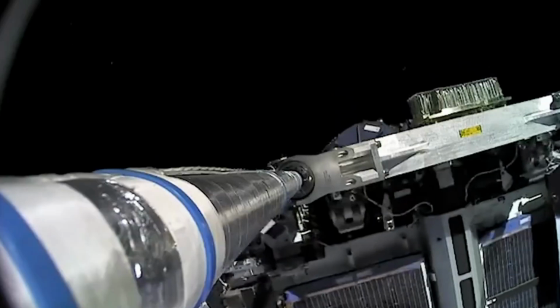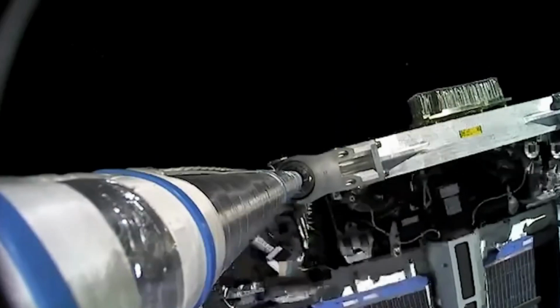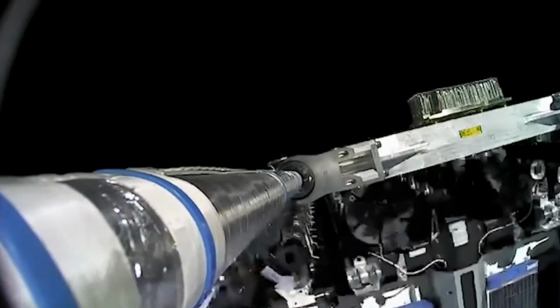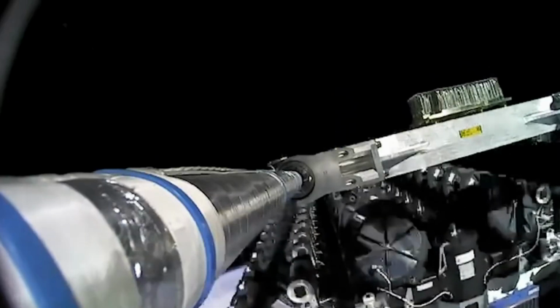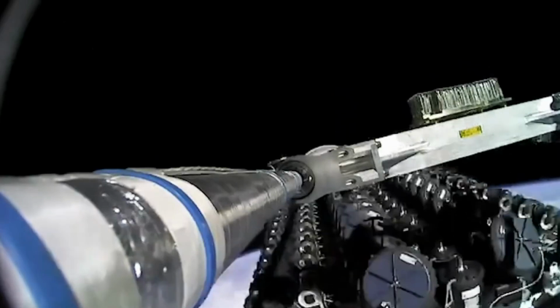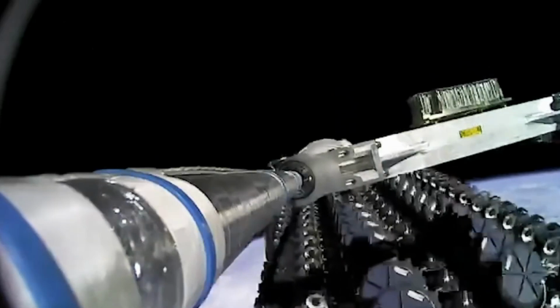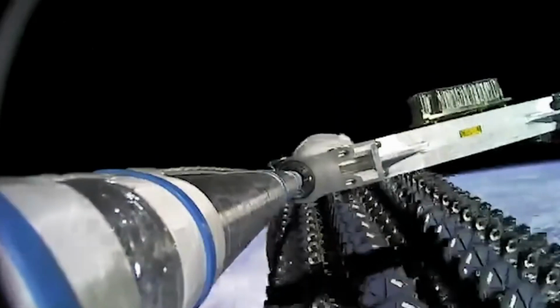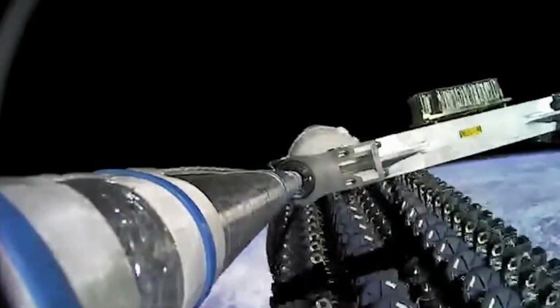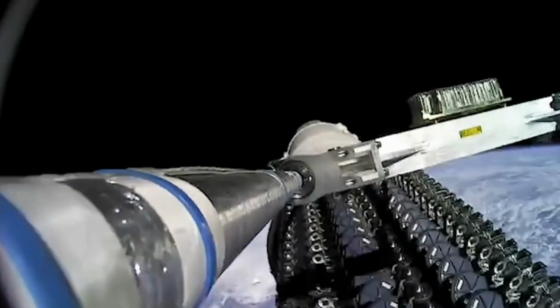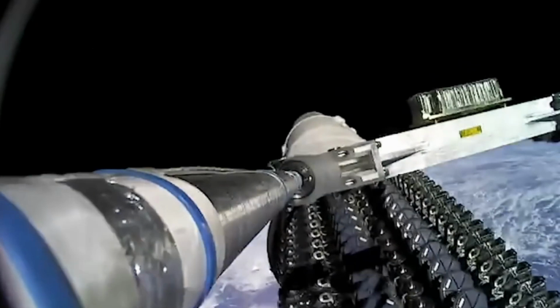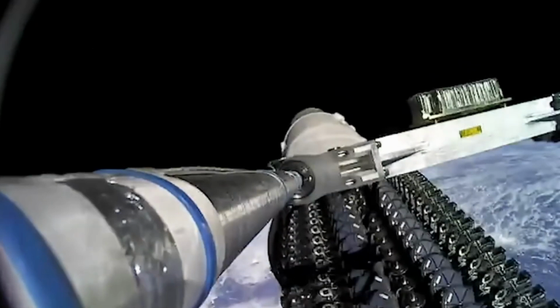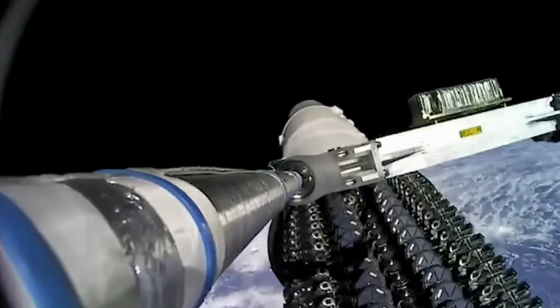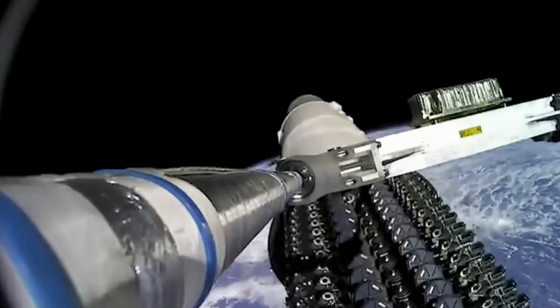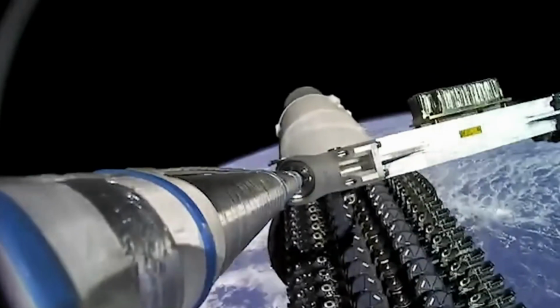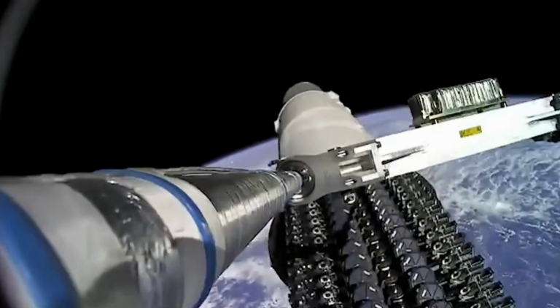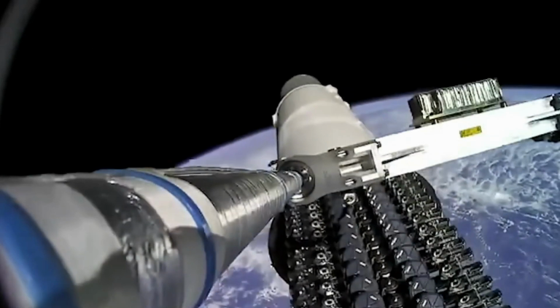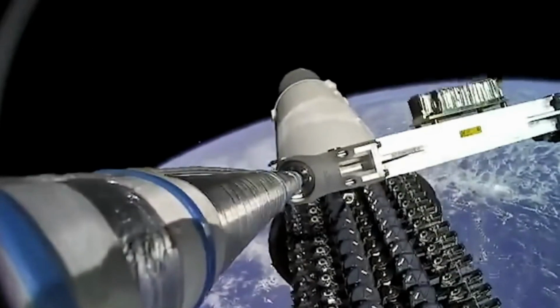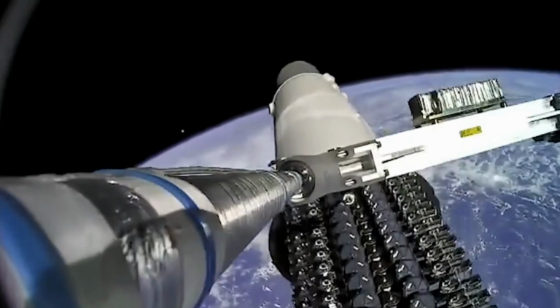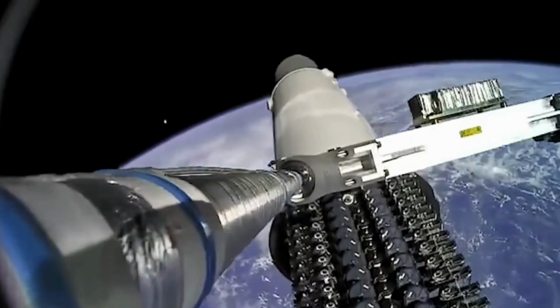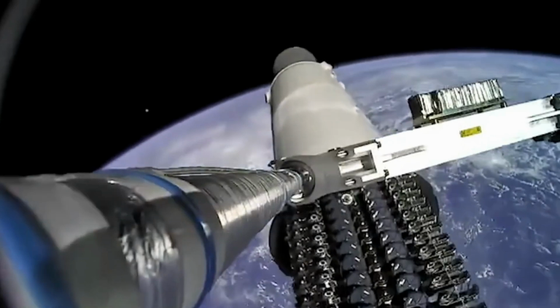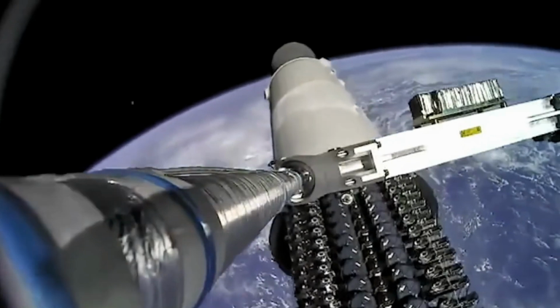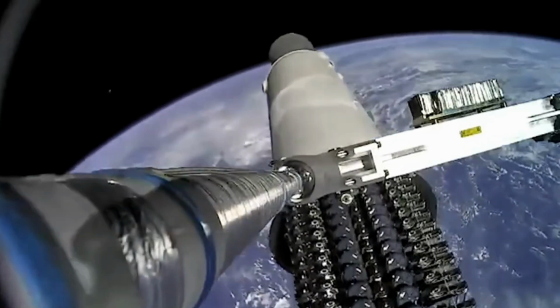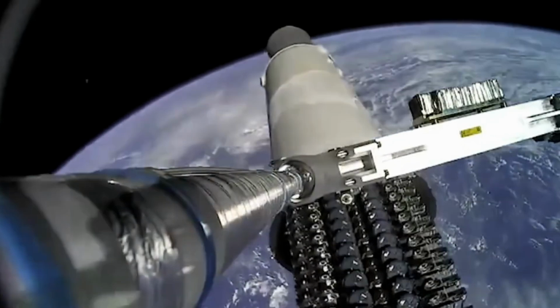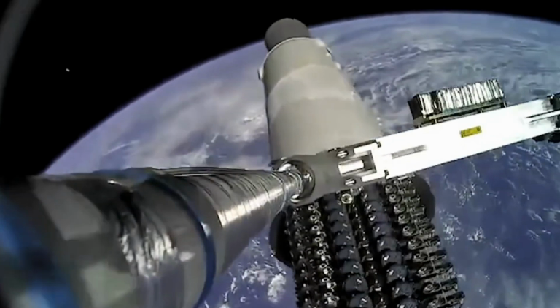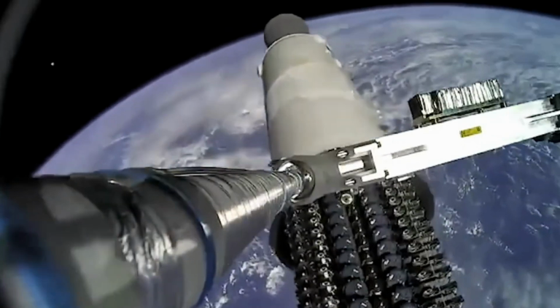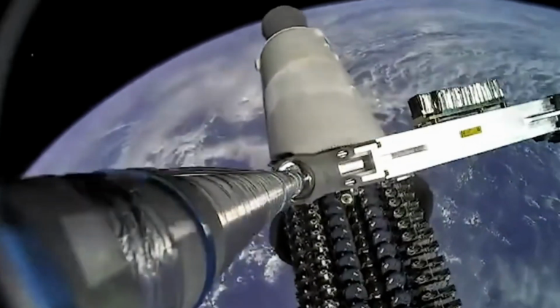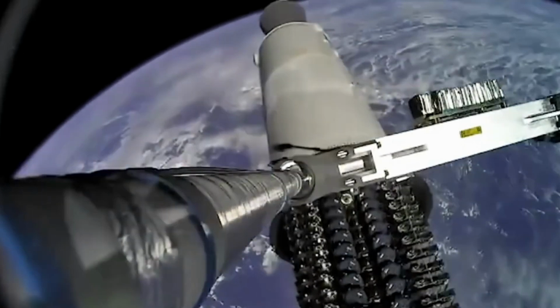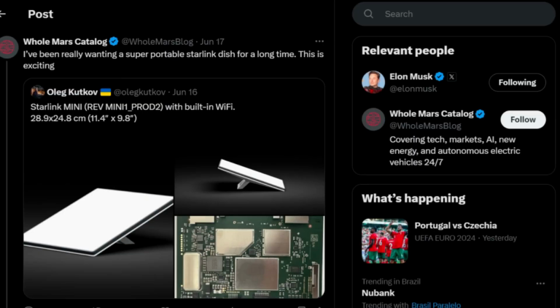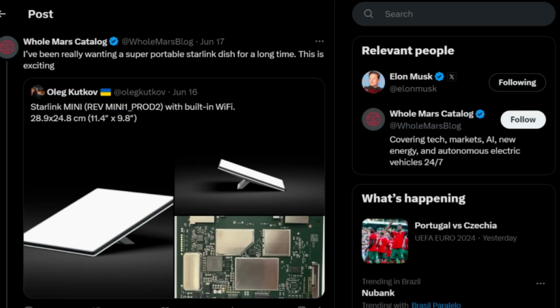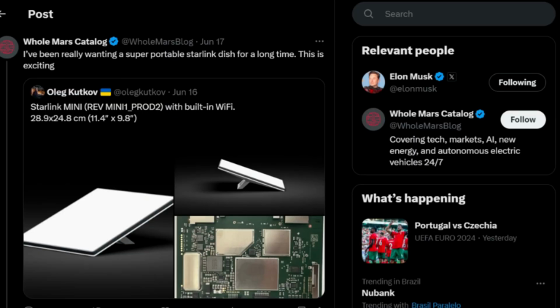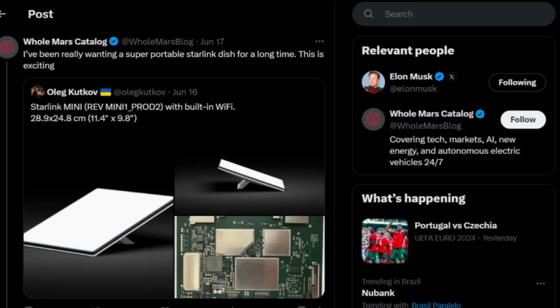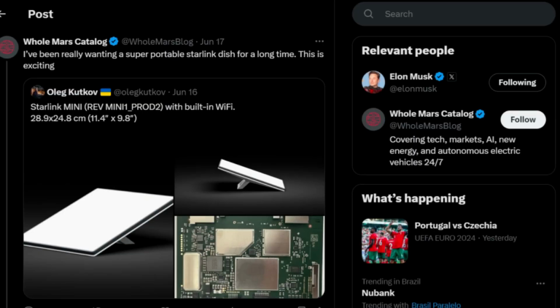He introduced the Starlink Mini Antenna, a satellite internet system from SpaceX that is smaller and more affordable.